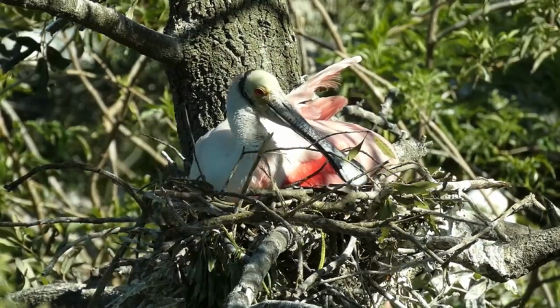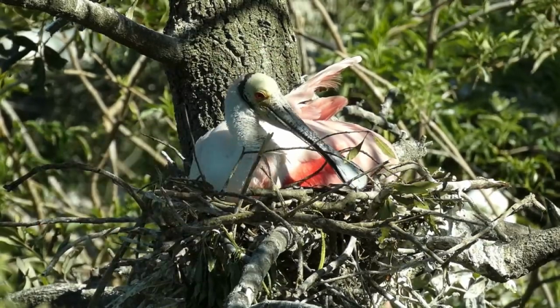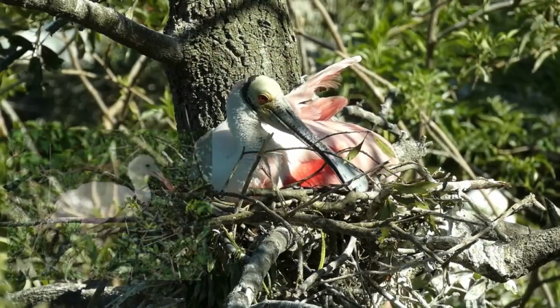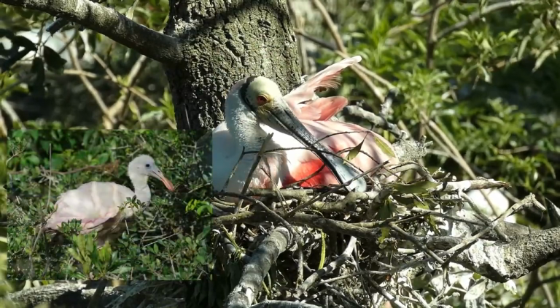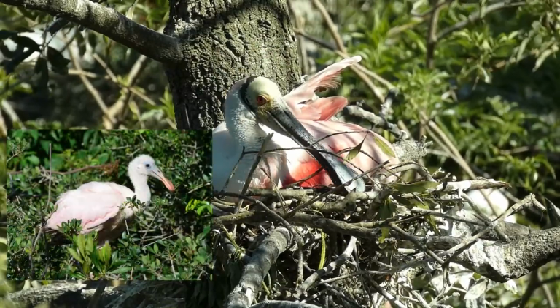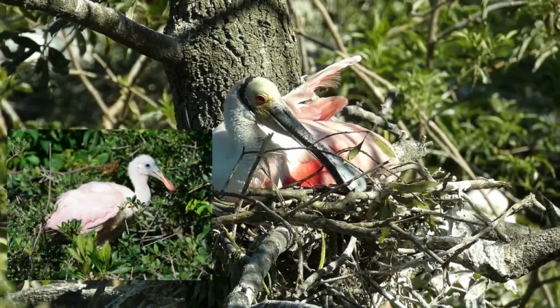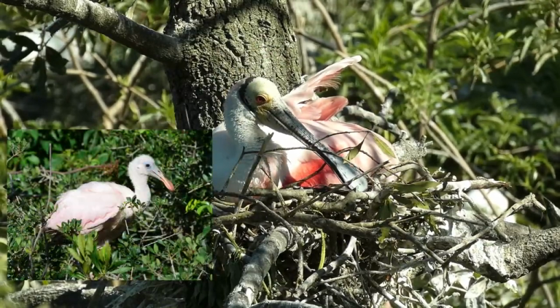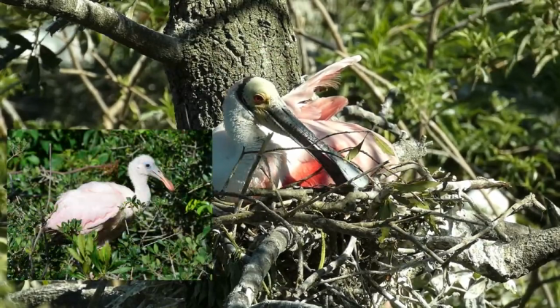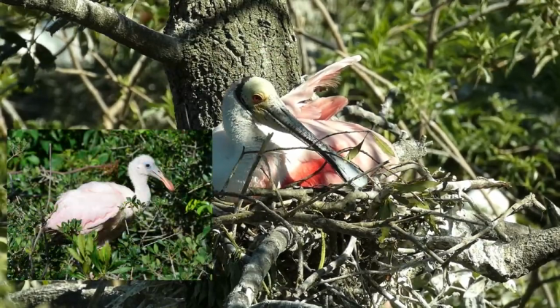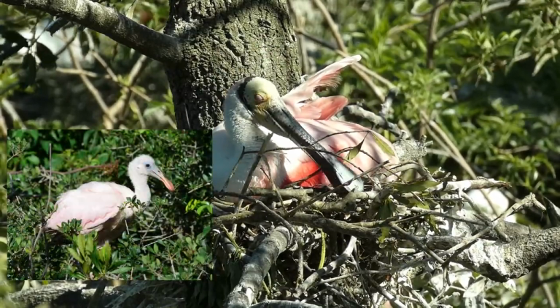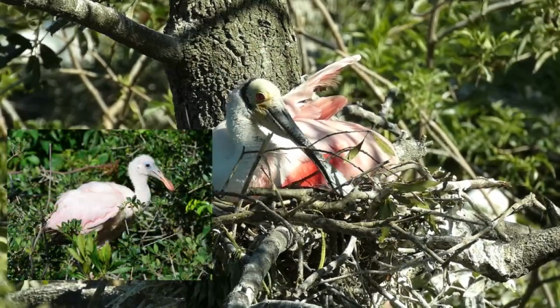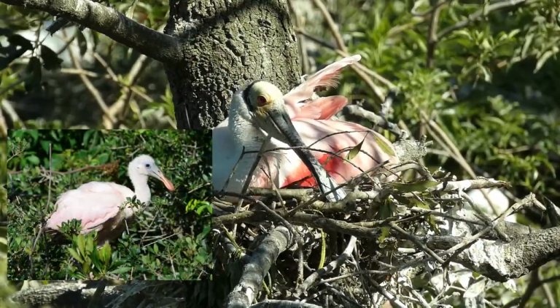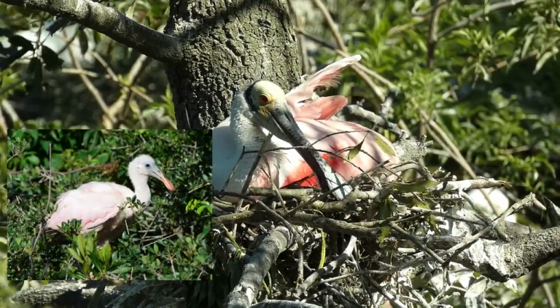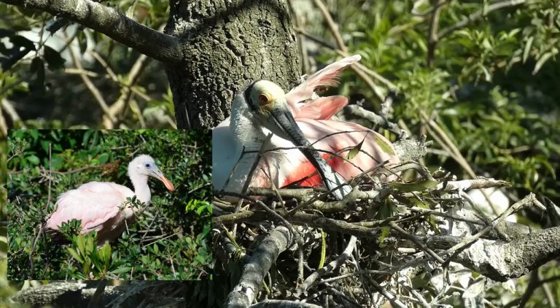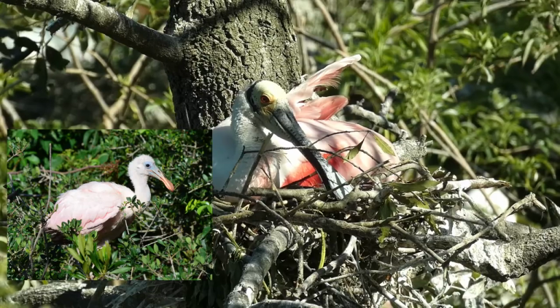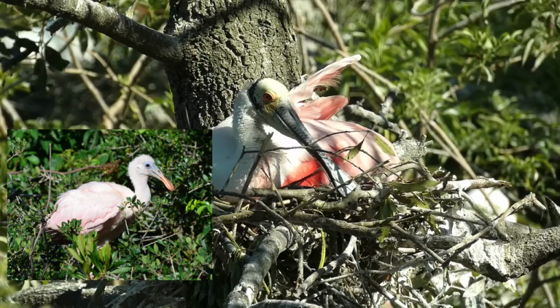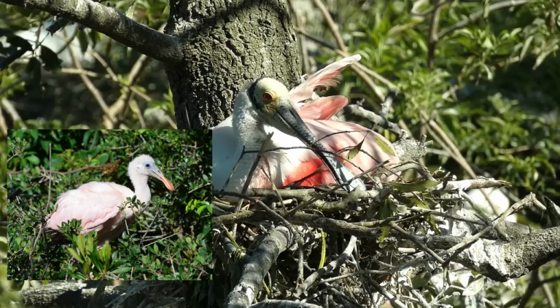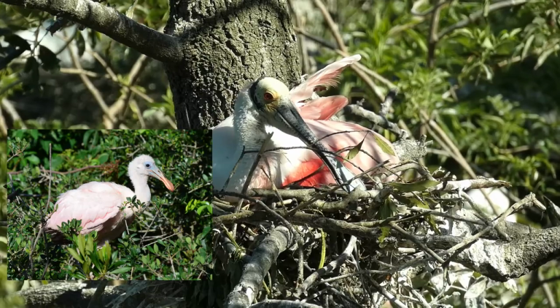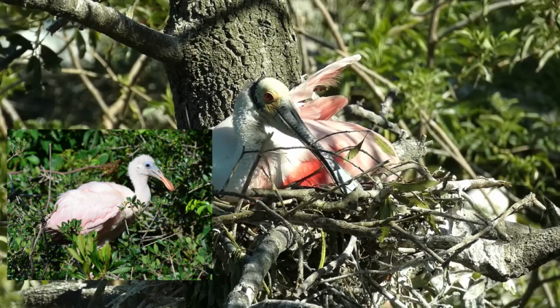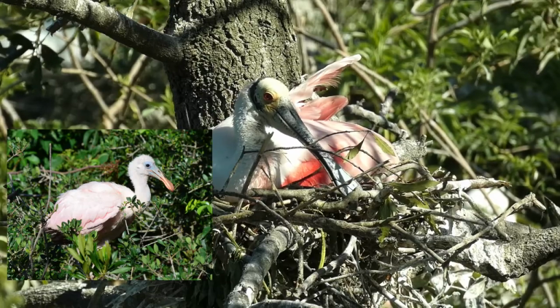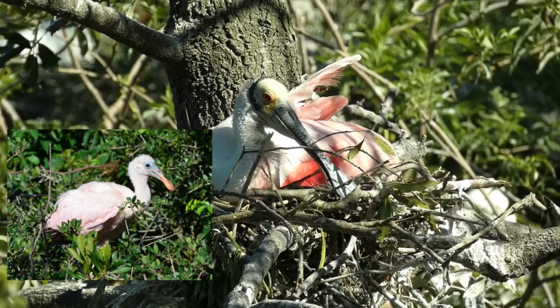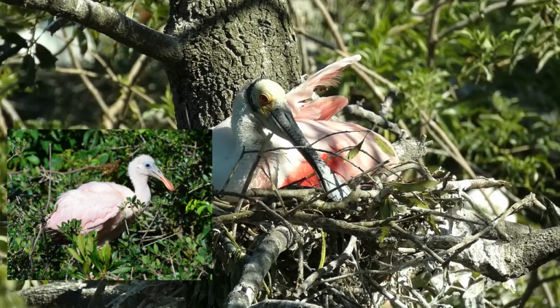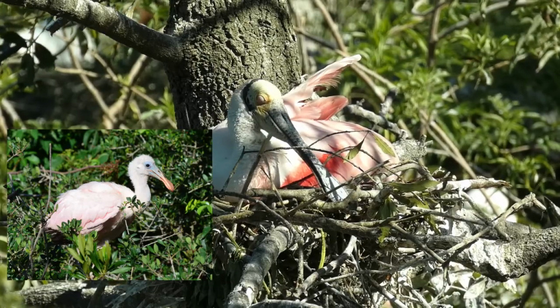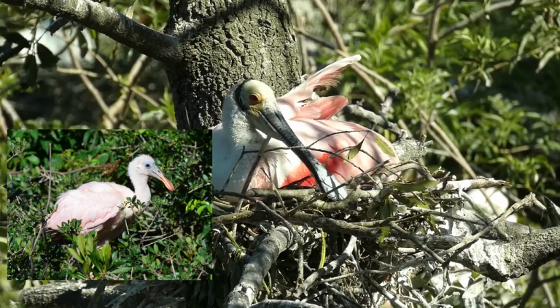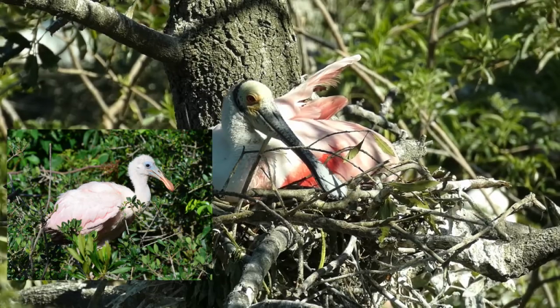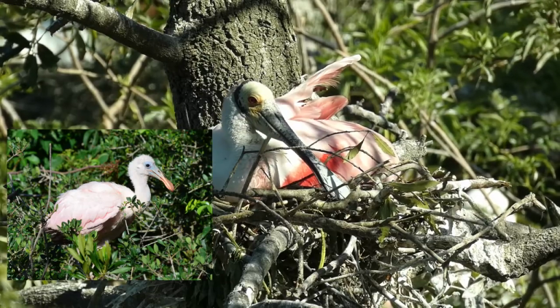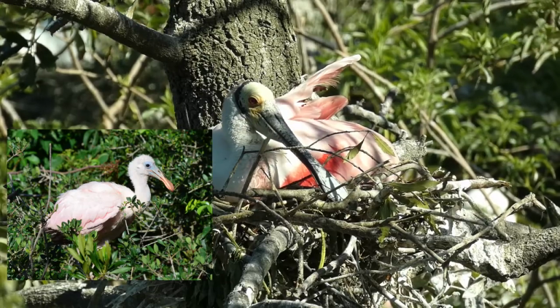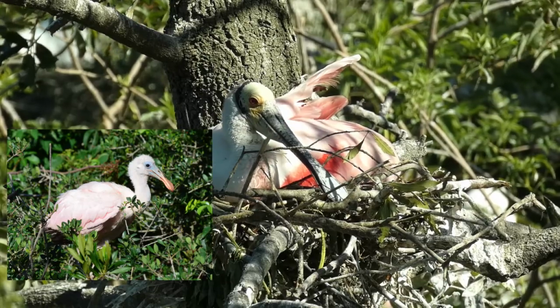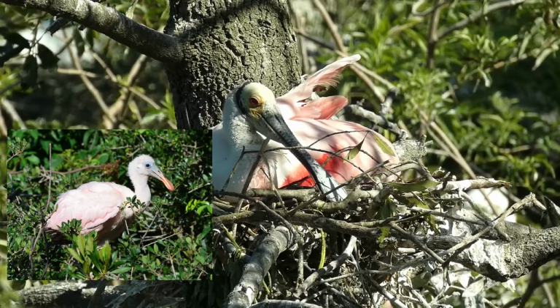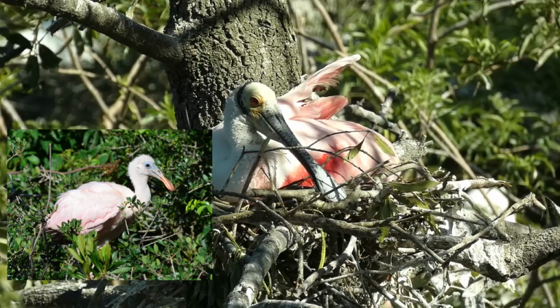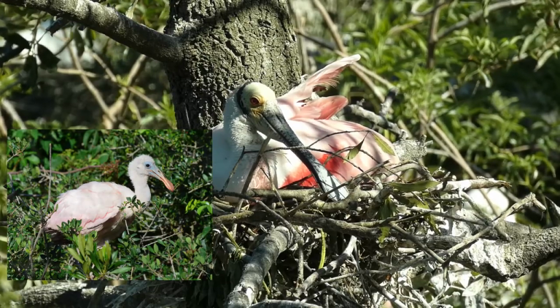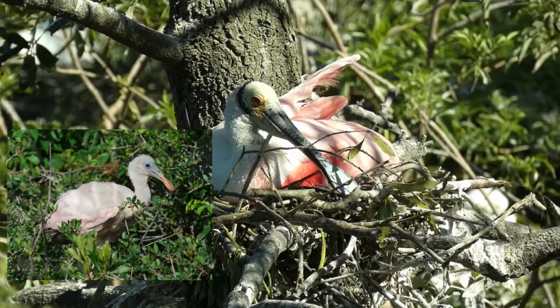Young spoonbills are usually capable of strong flight after 6 to 8 weeks.